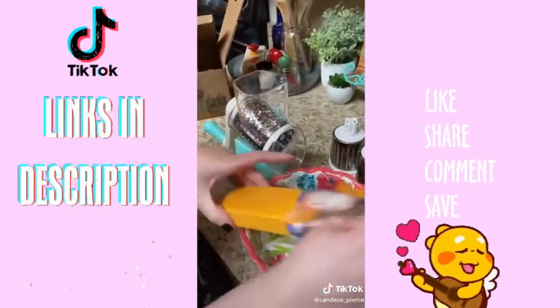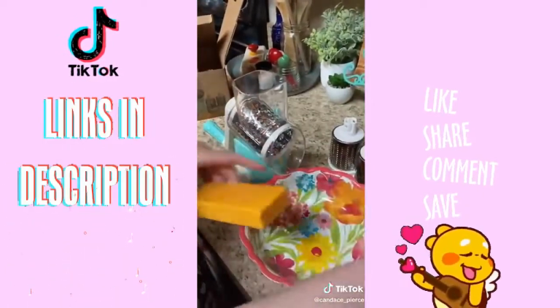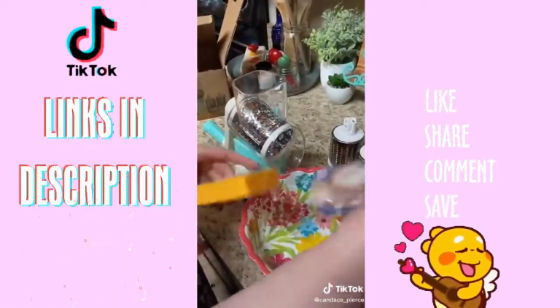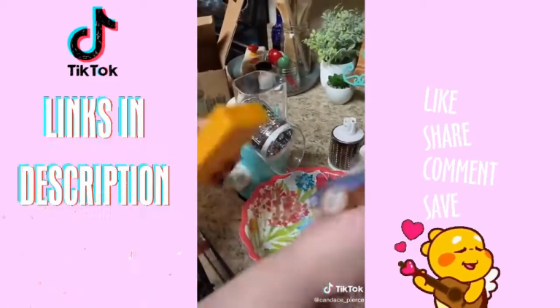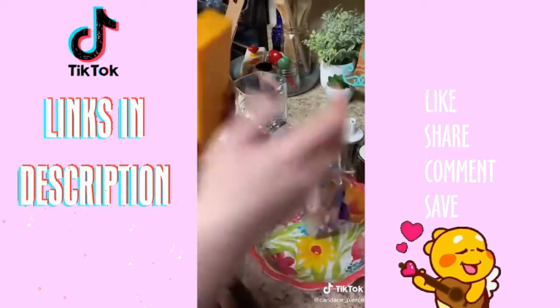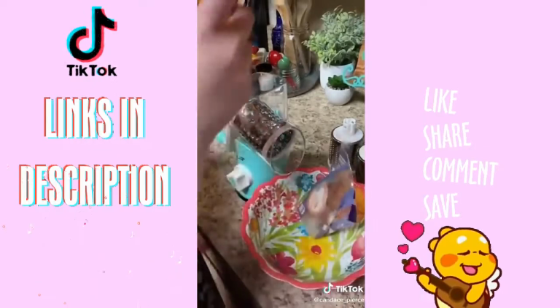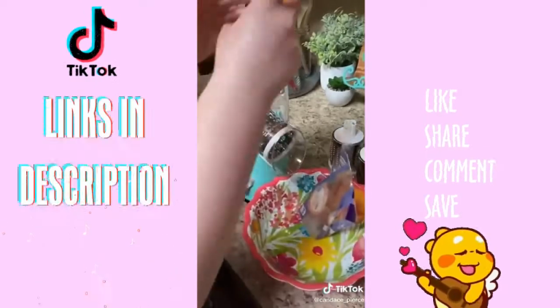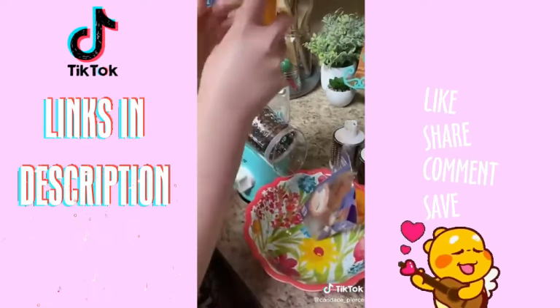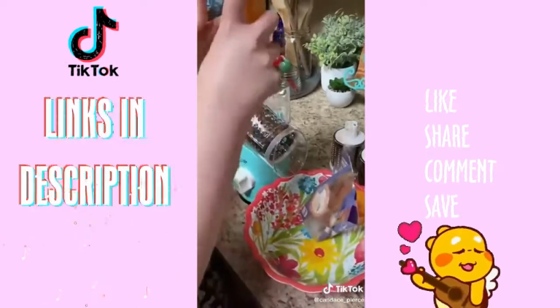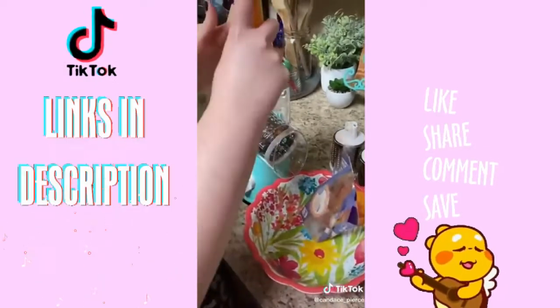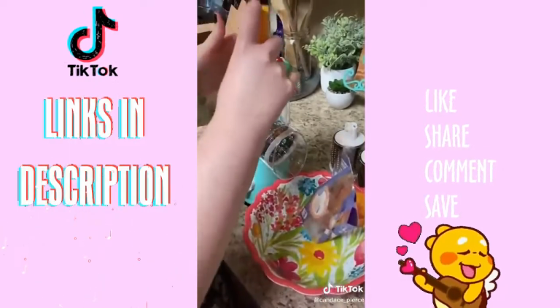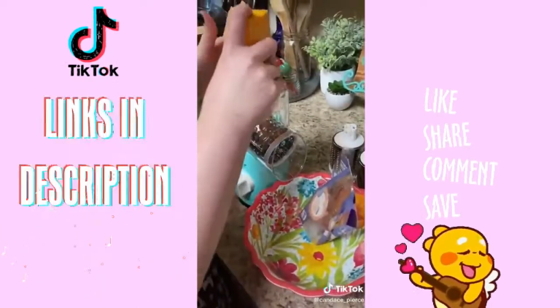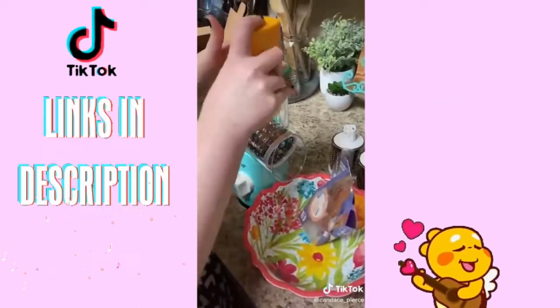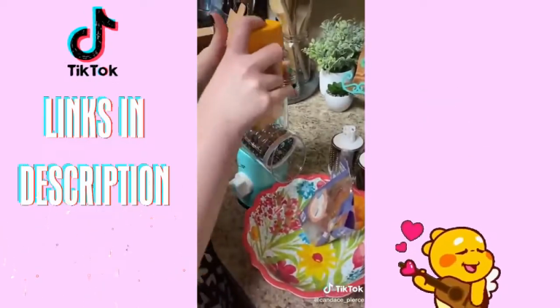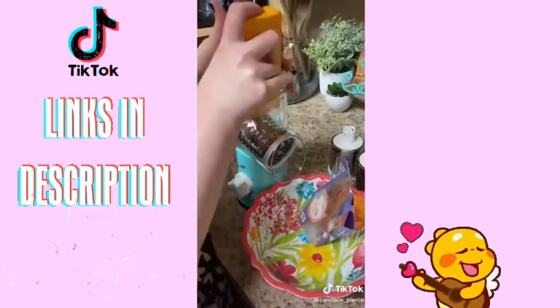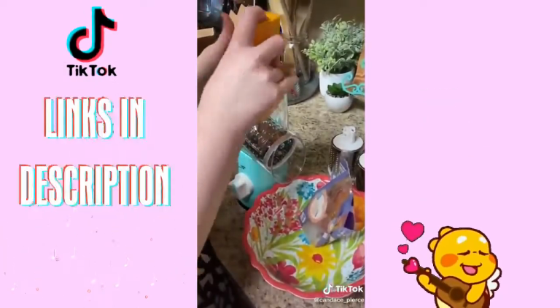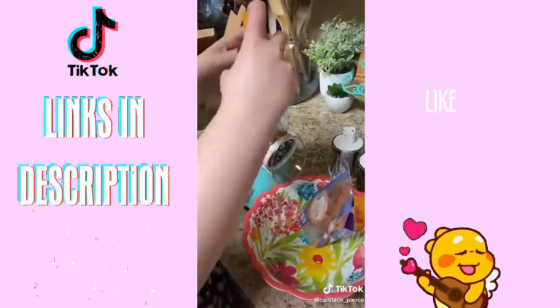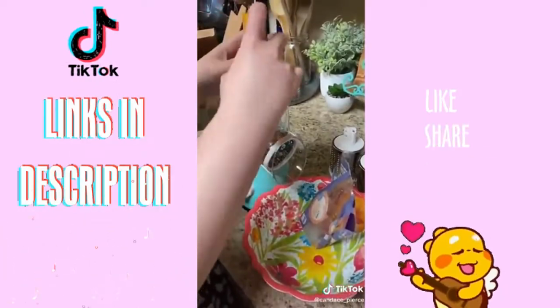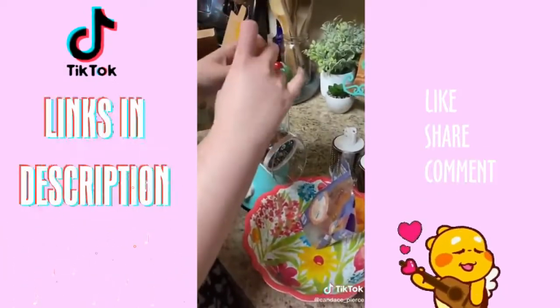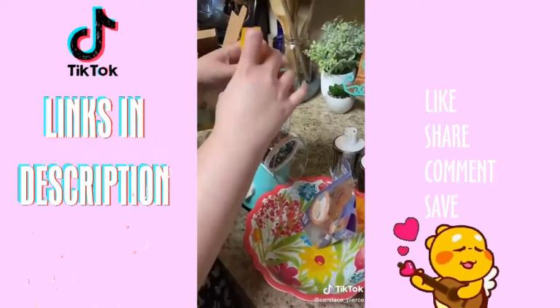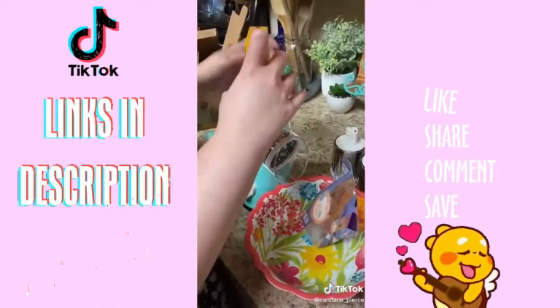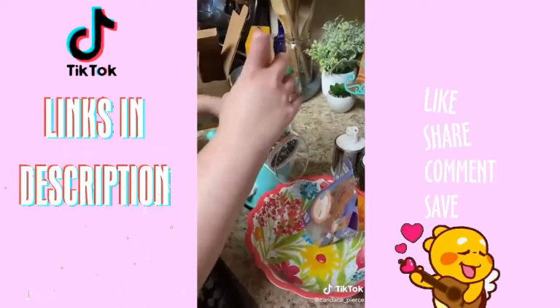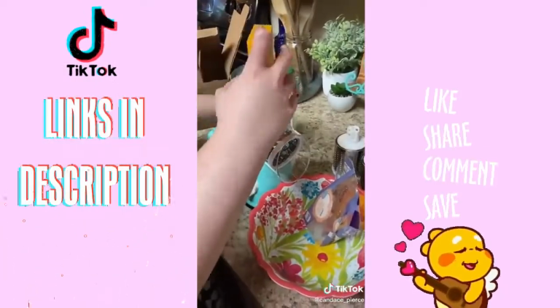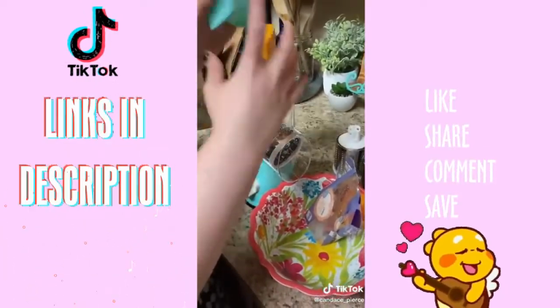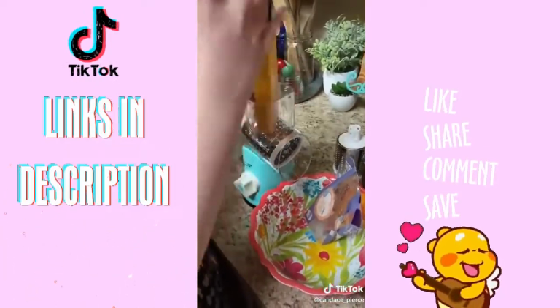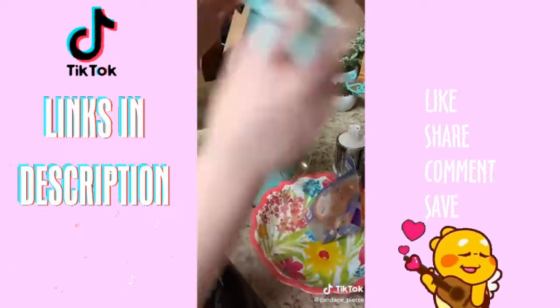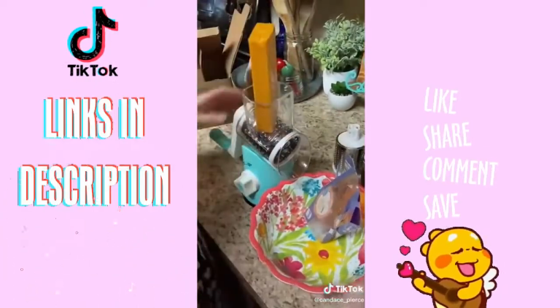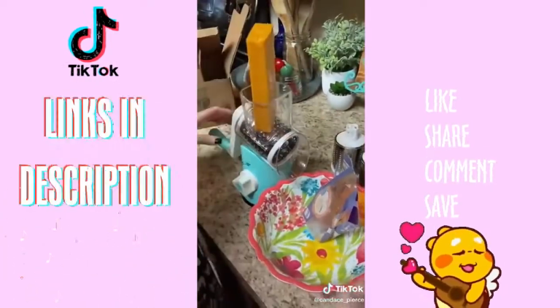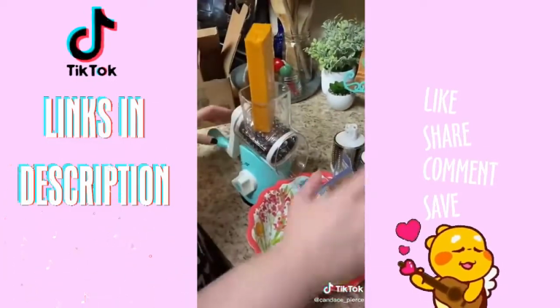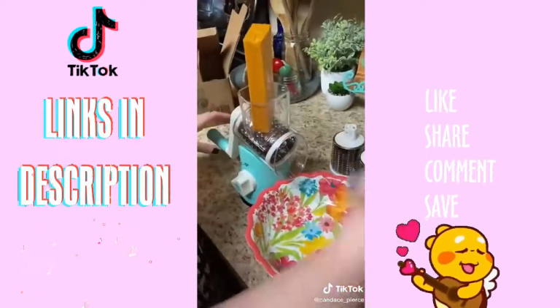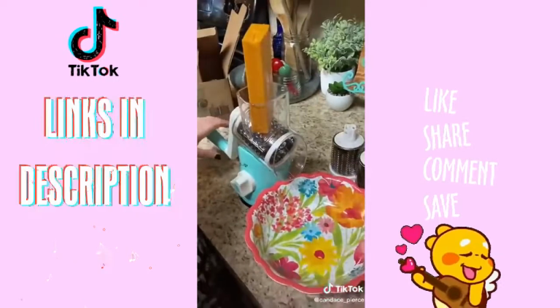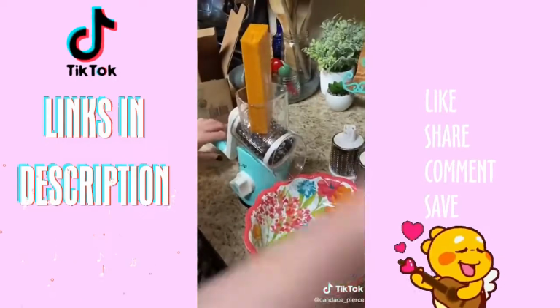So, here we go. I love fresh shredded cheese but I hate shredding it. Let's see how this works.